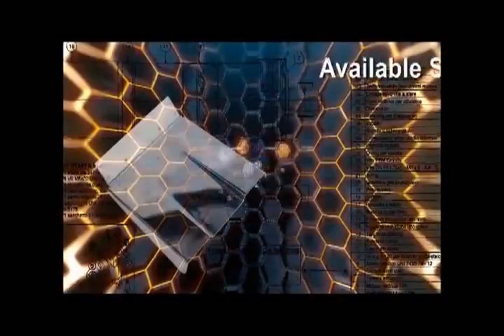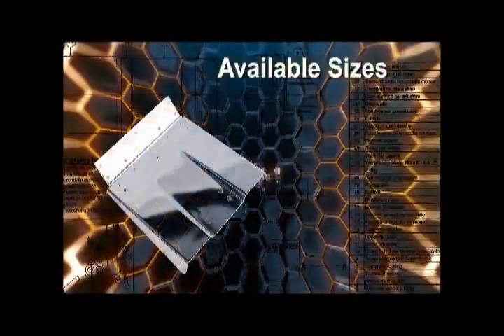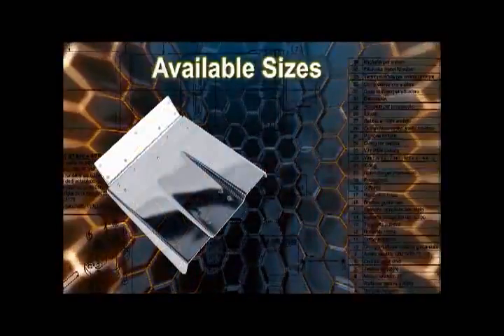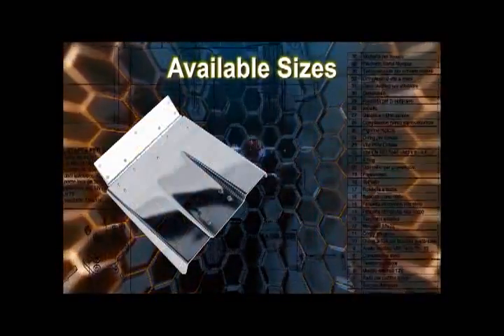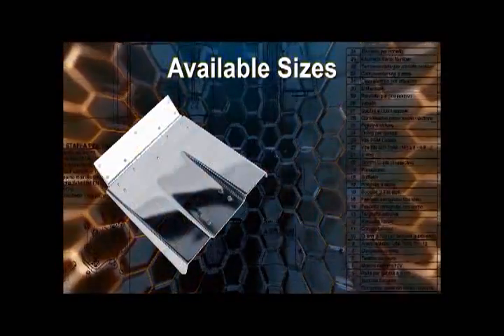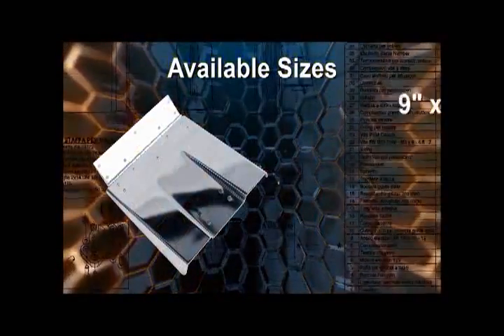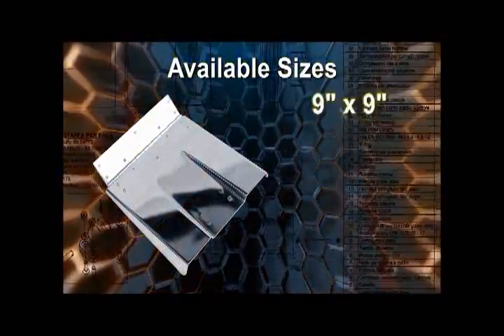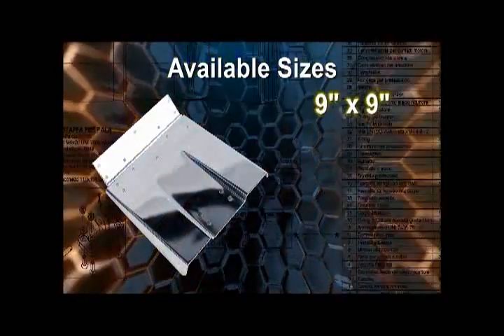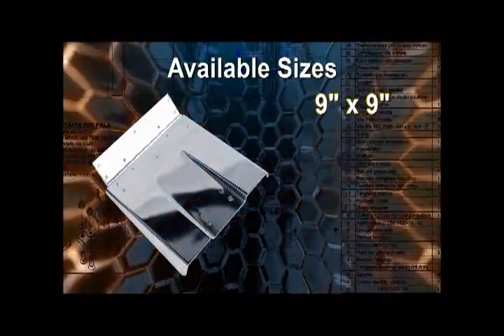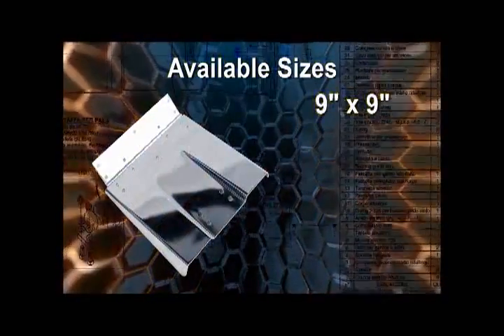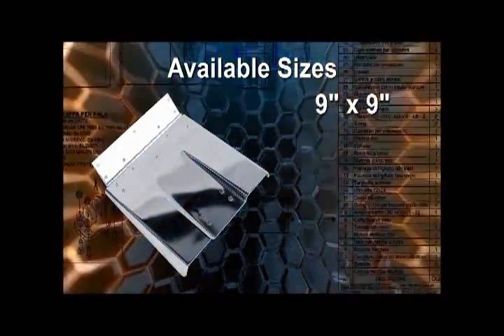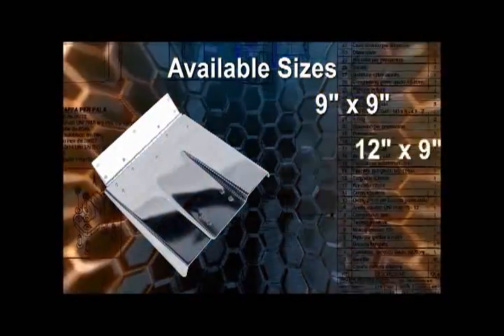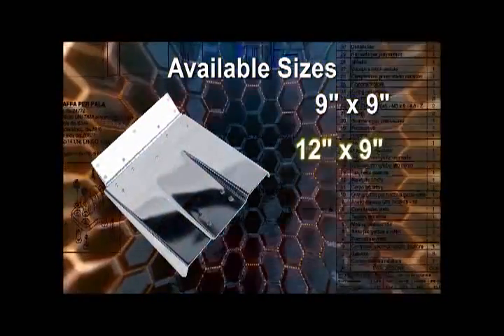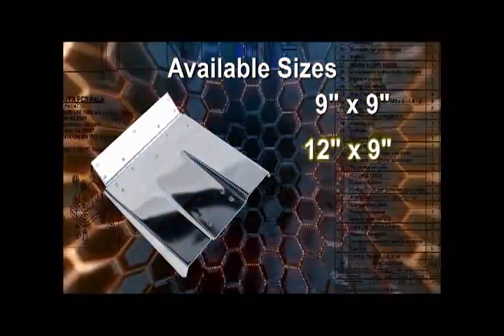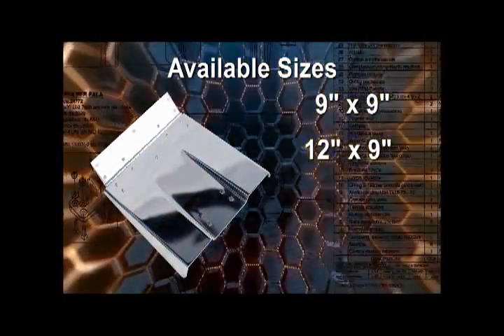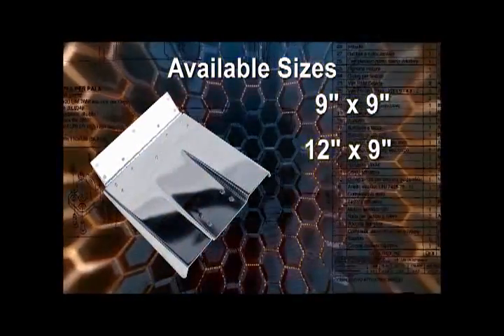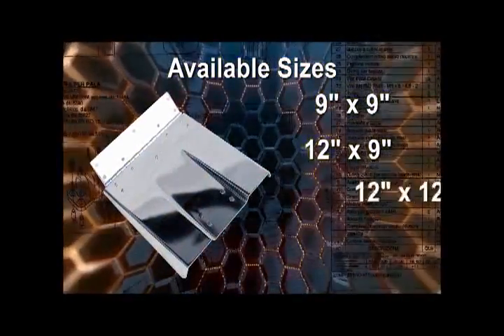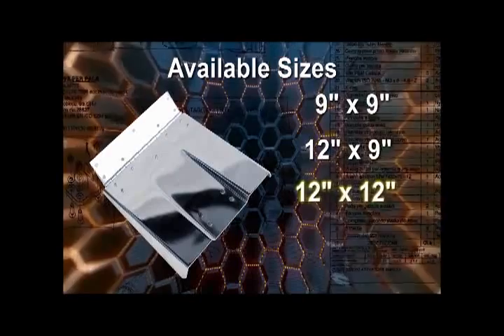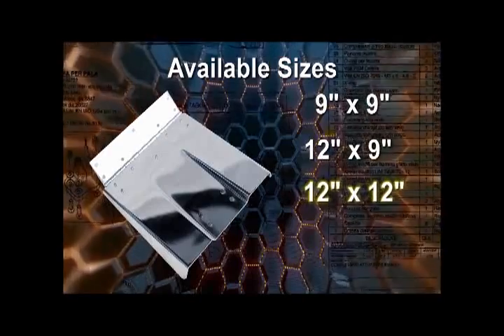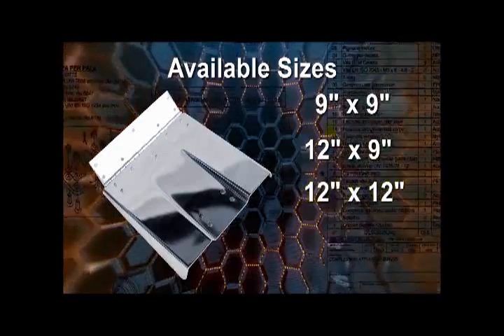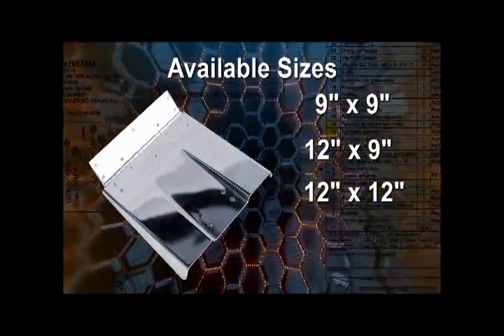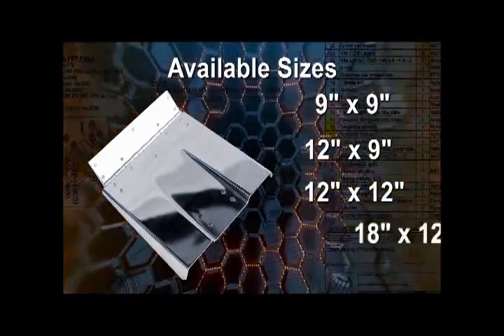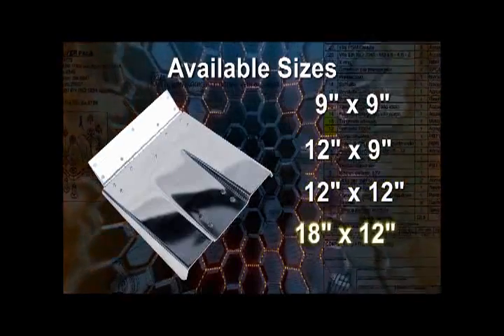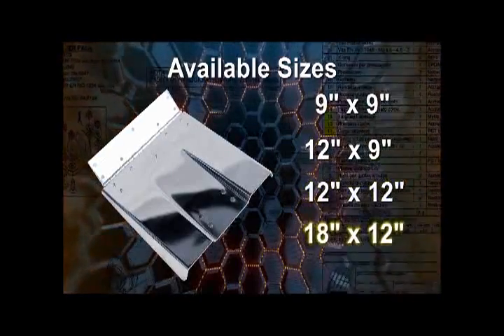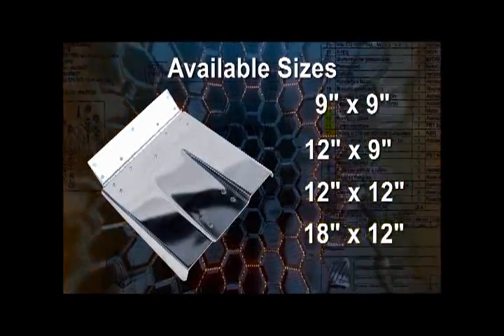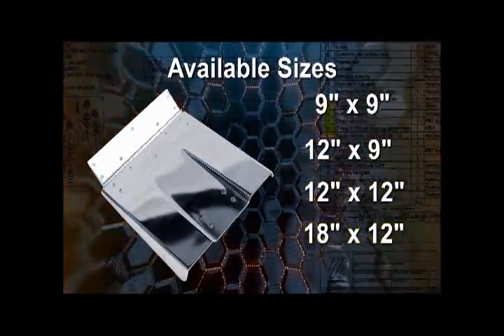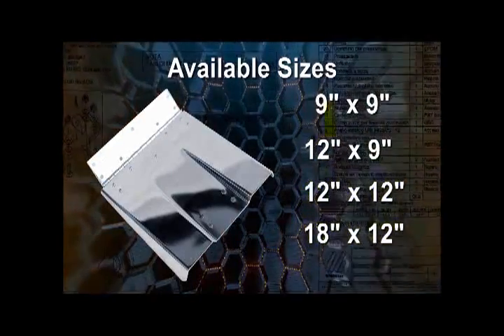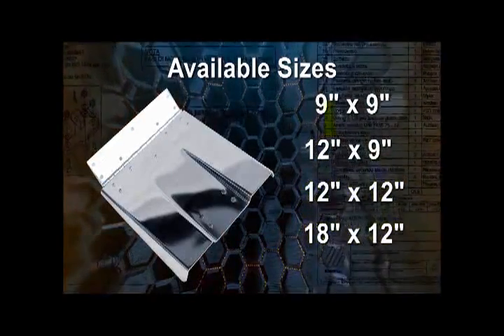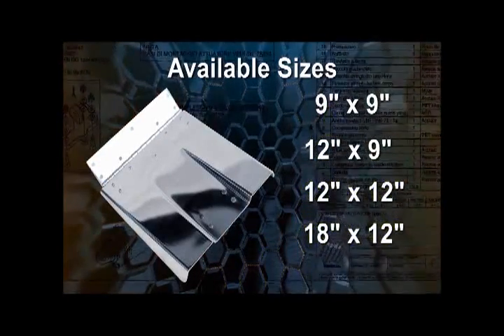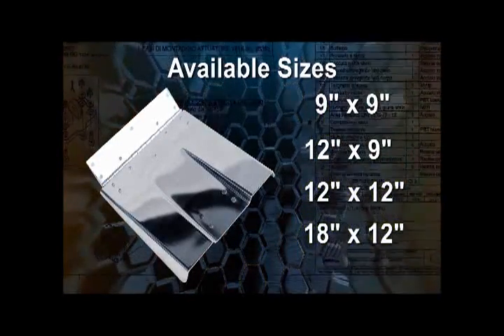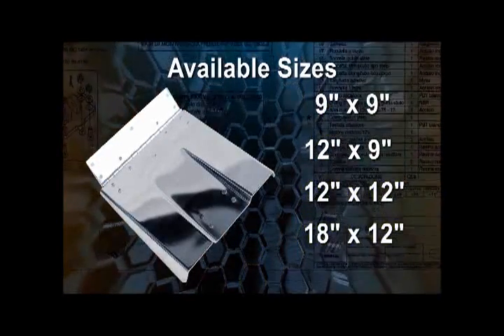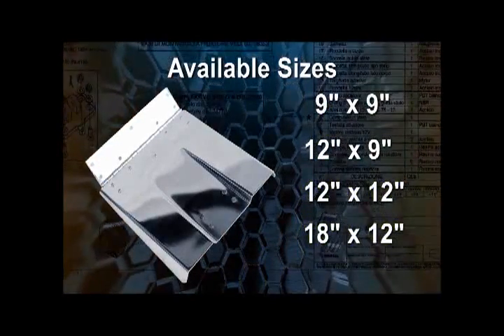They are available in 9x9, 12x9, 12x12, and 18x12 inch dimensions.